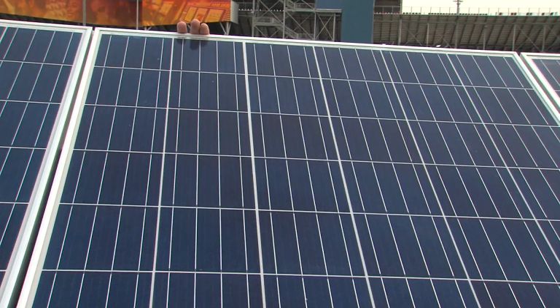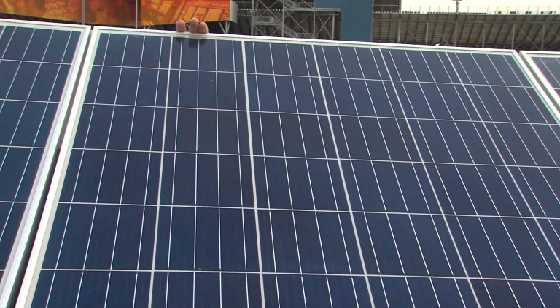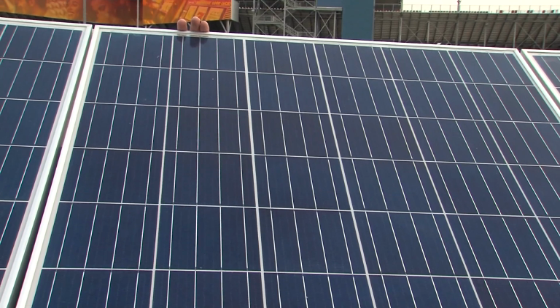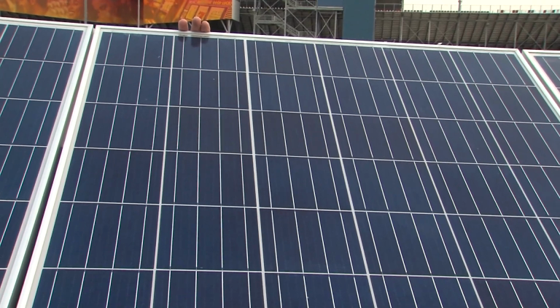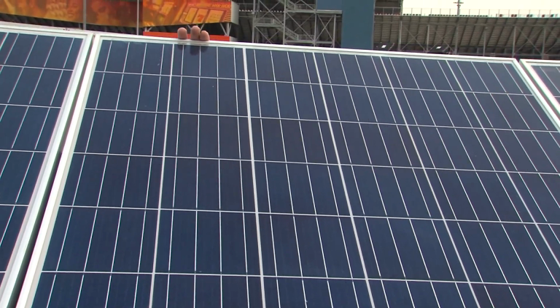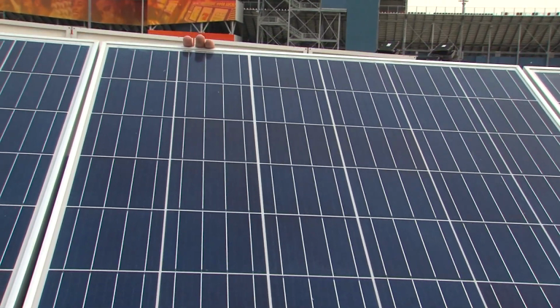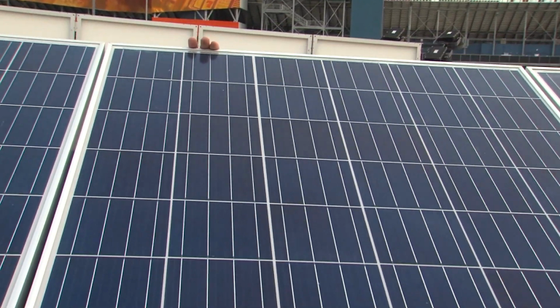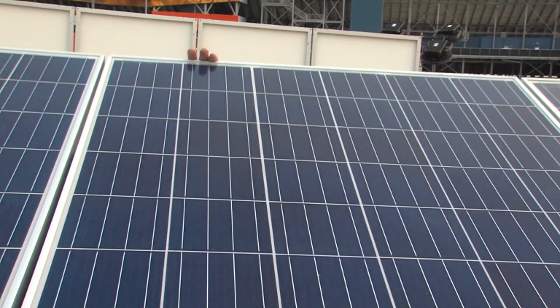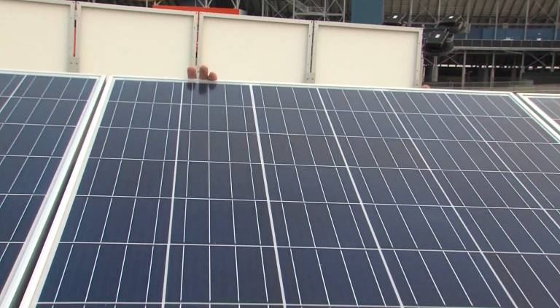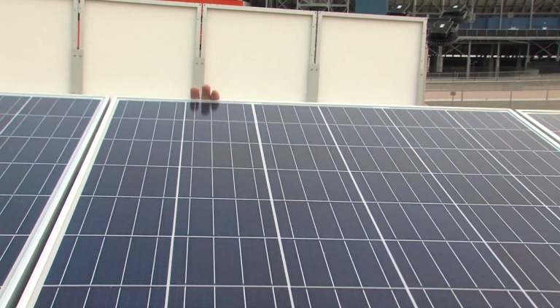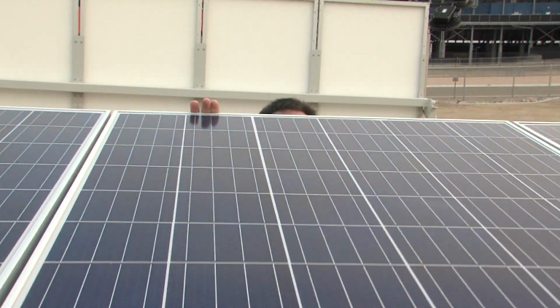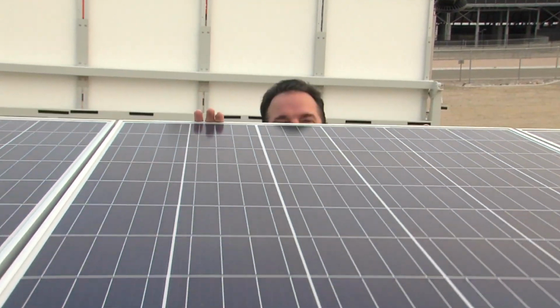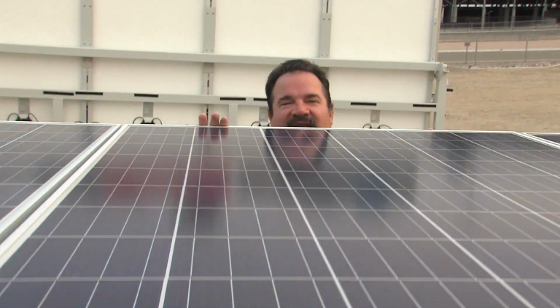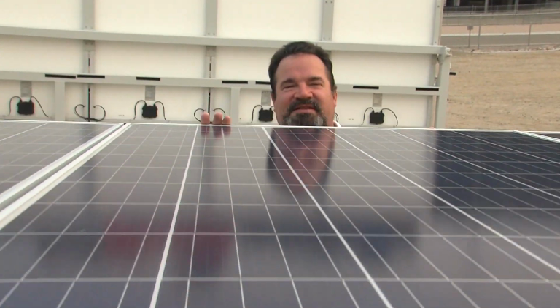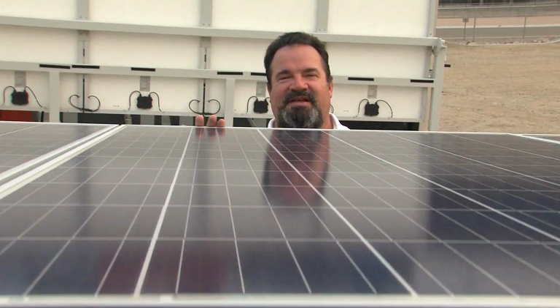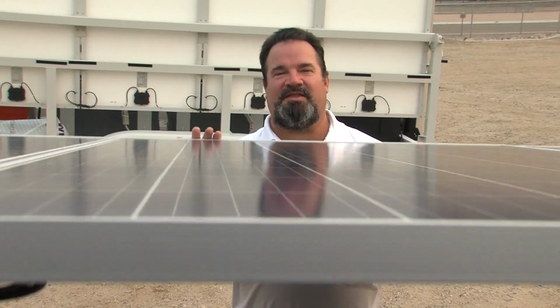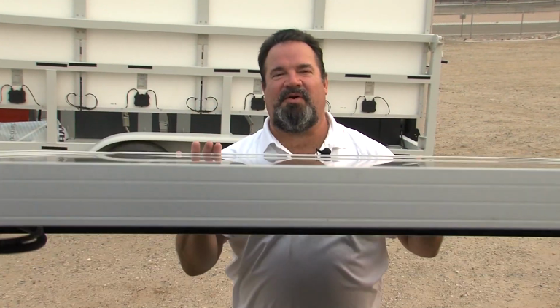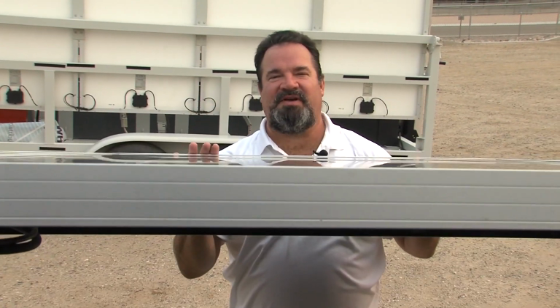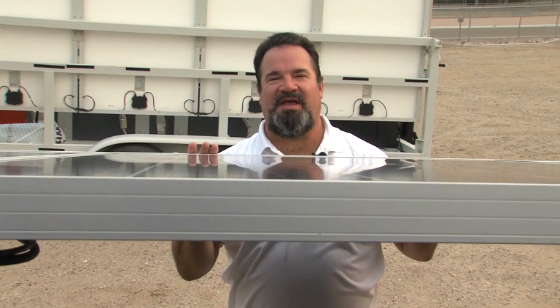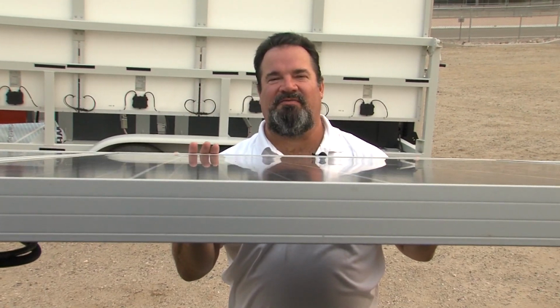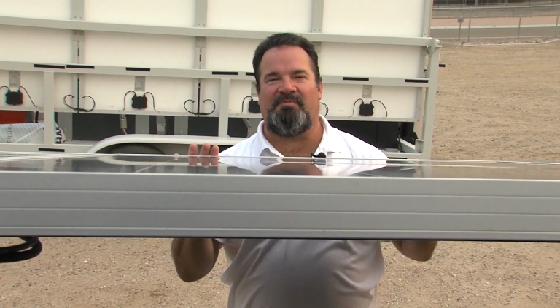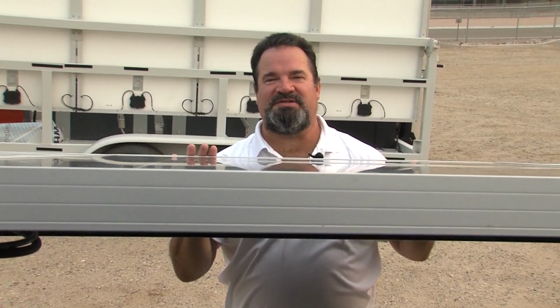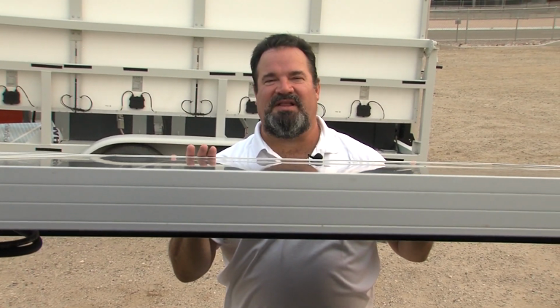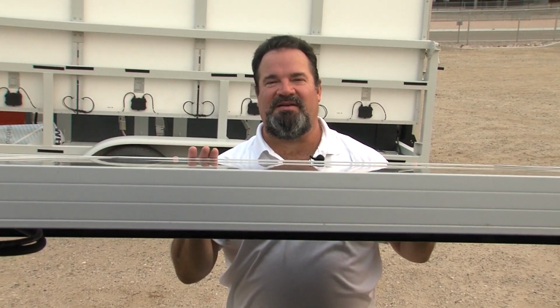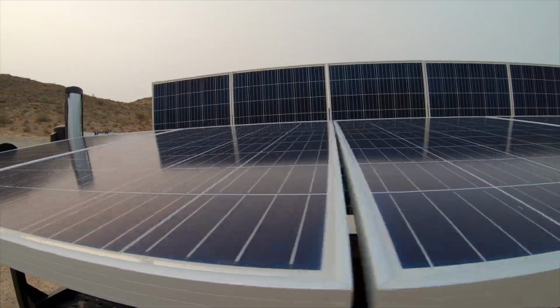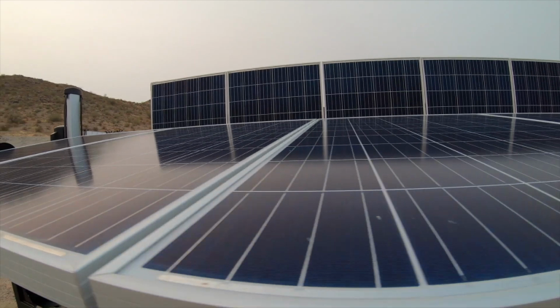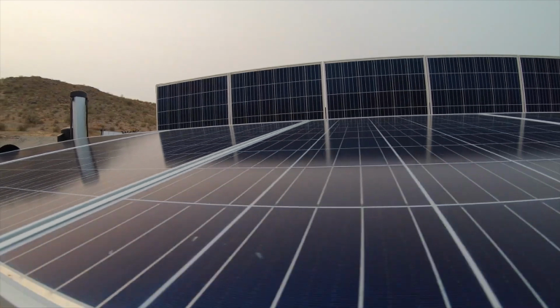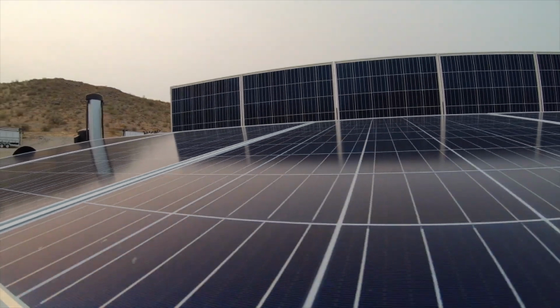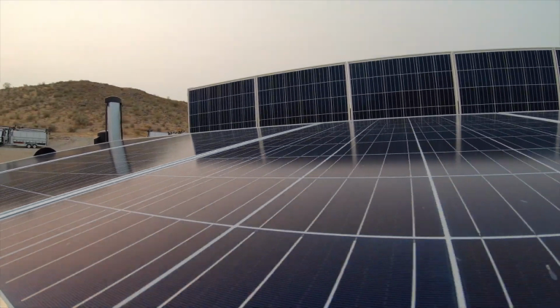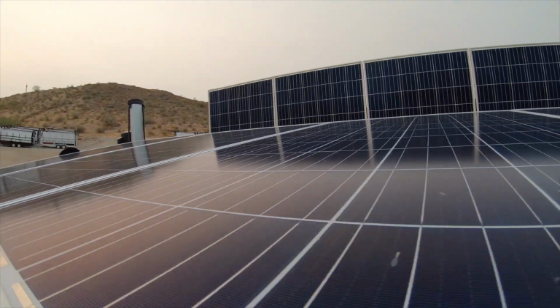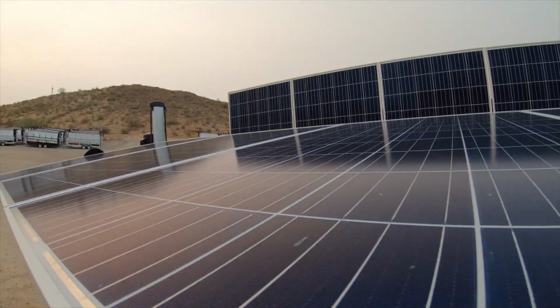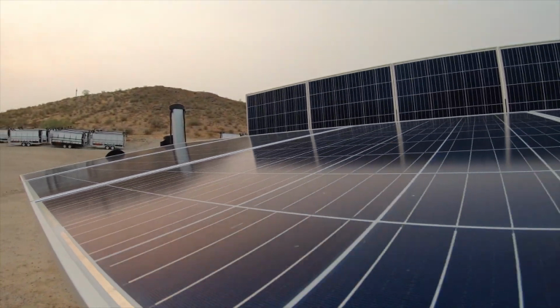As you can see, these are all designed so that you can easily get the perfect angle for the most sunlight. Even one person can set it up.